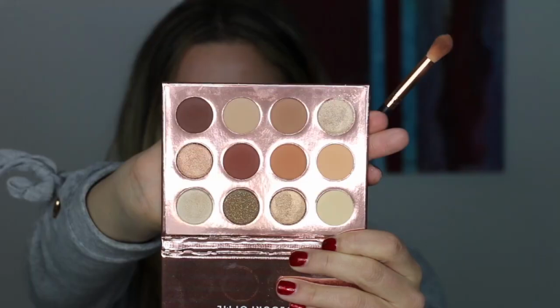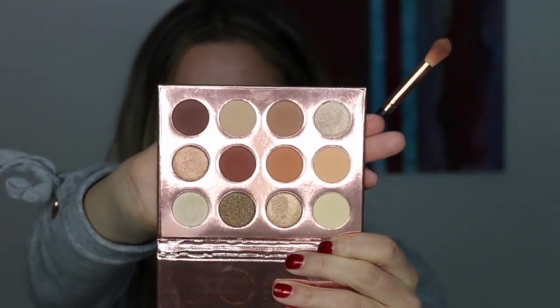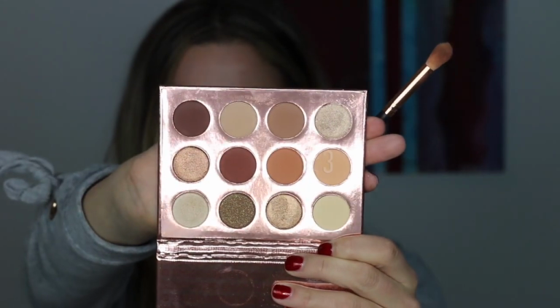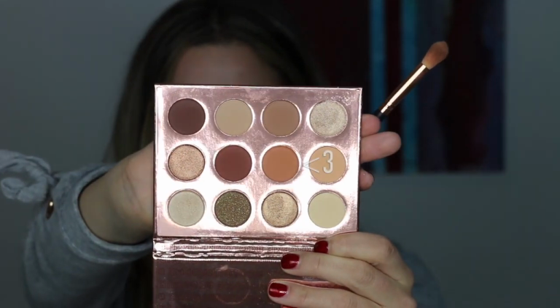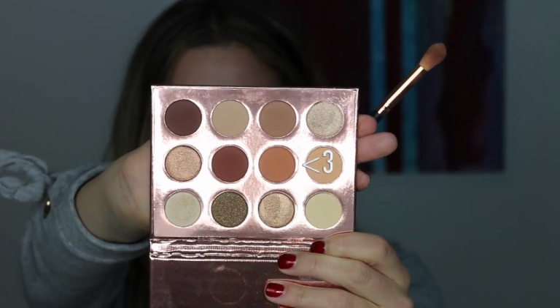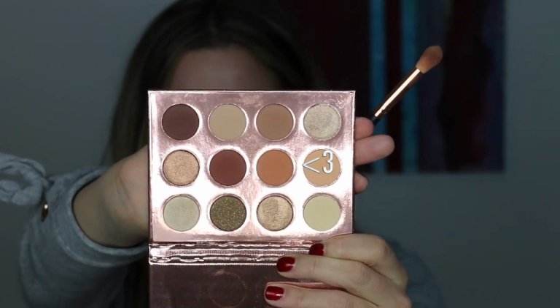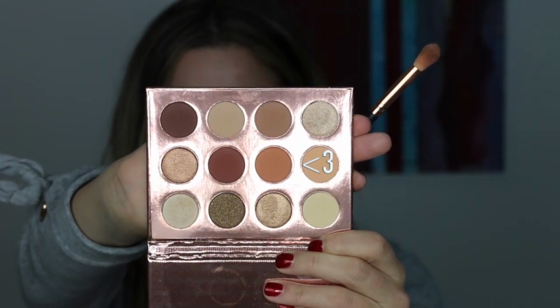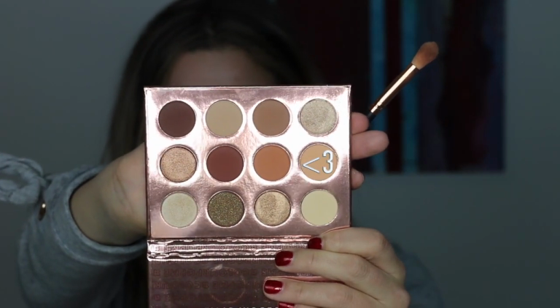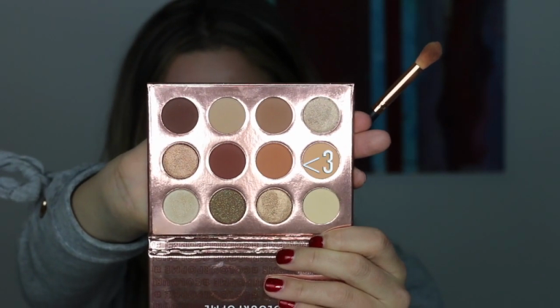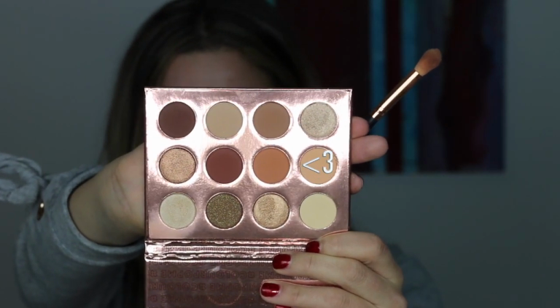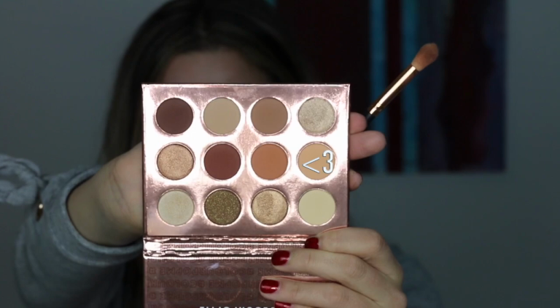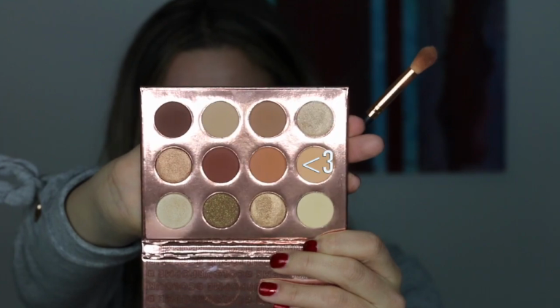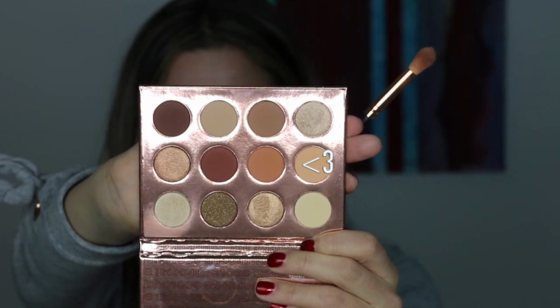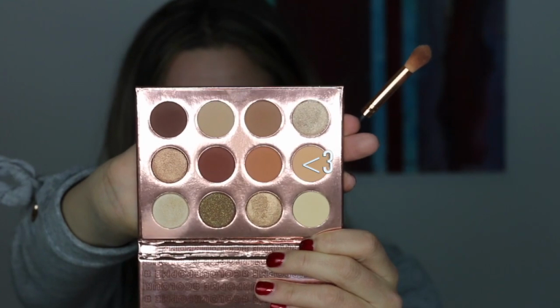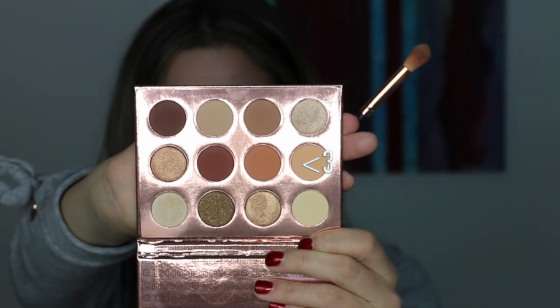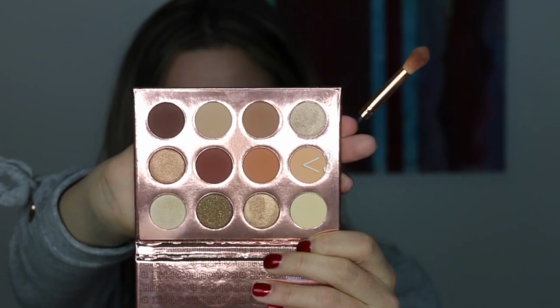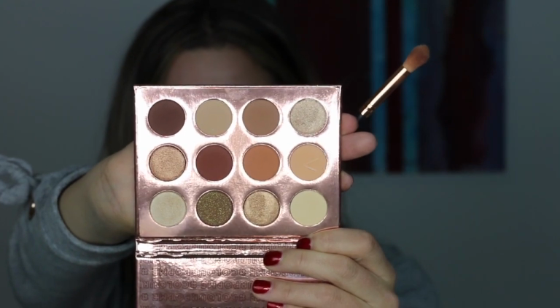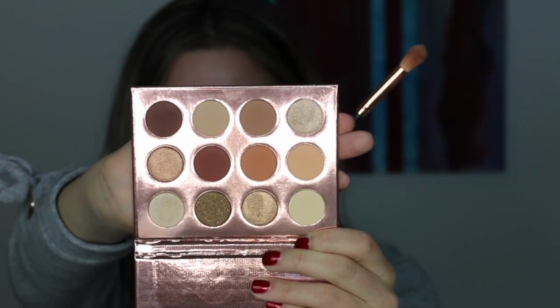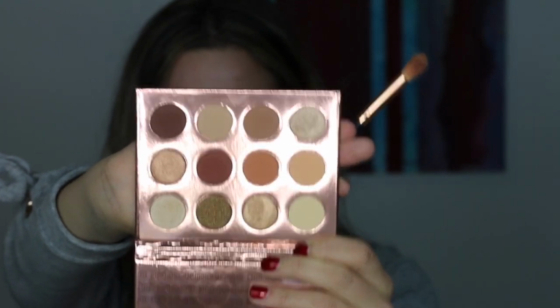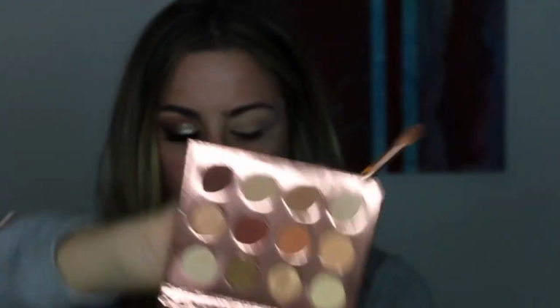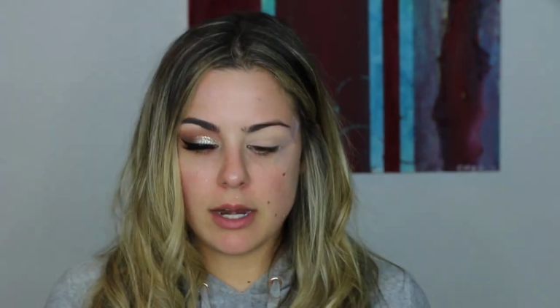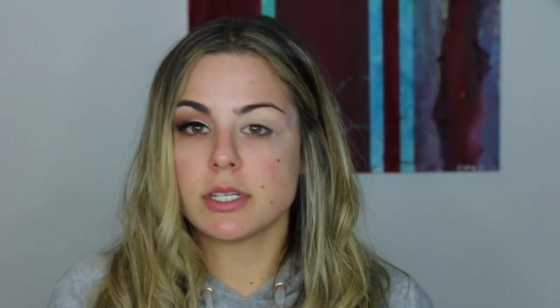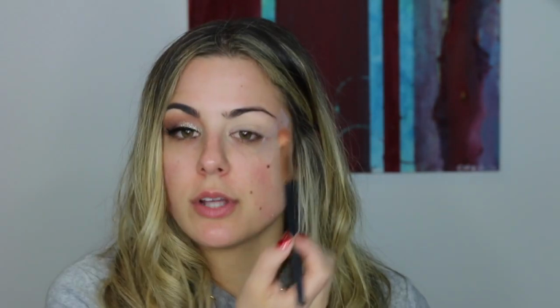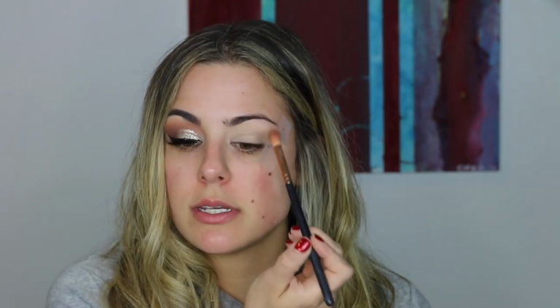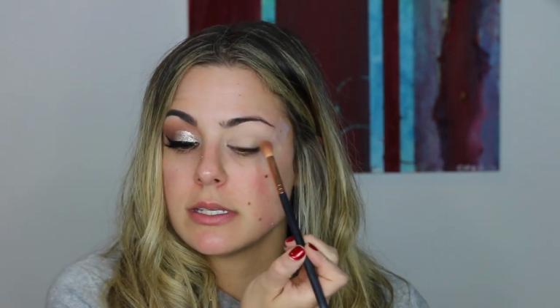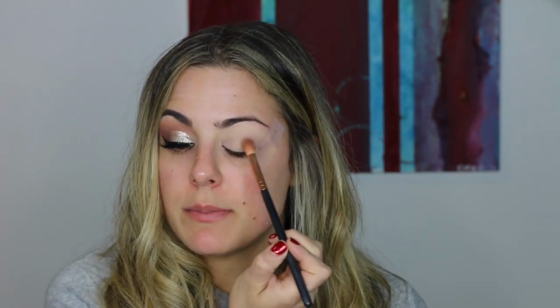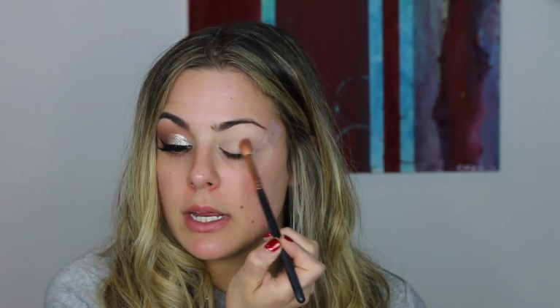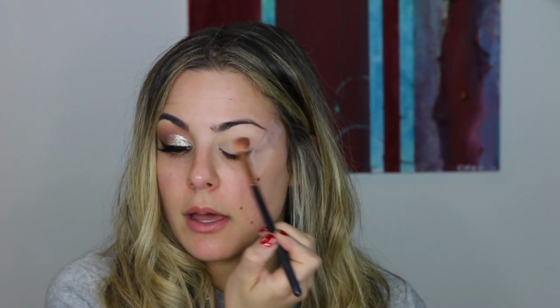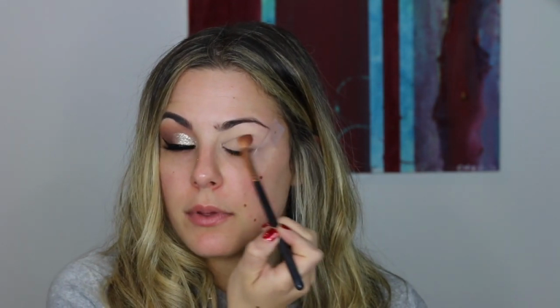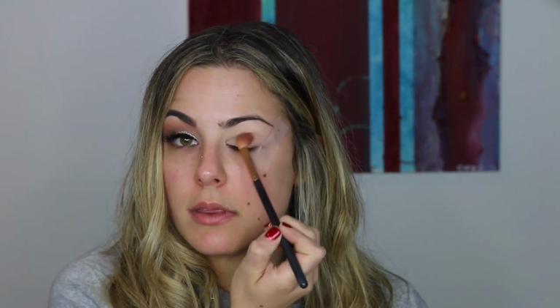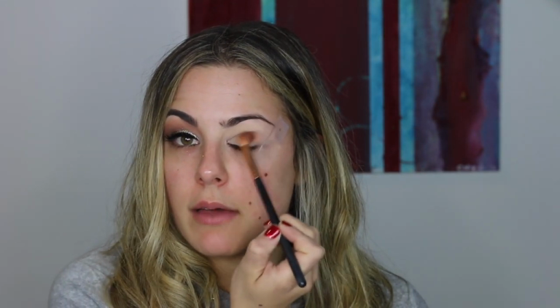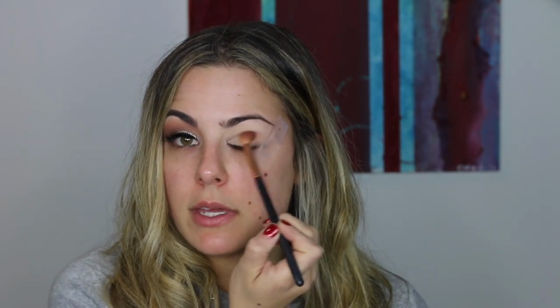Next, I'm going to go in with that tan shade and a Morphe fluffy brush and just start deepening up that V.